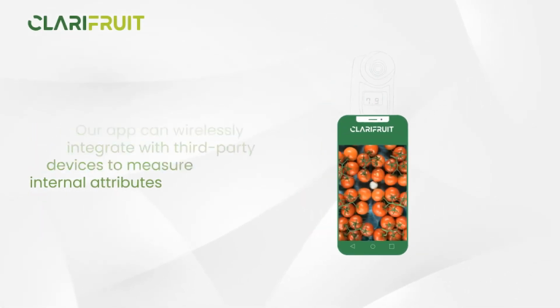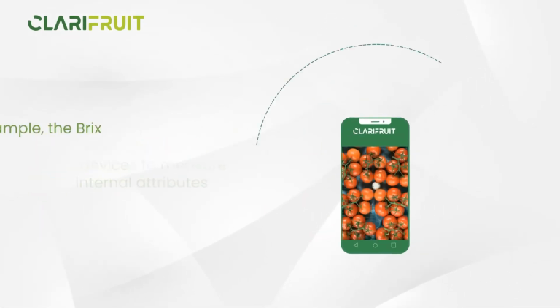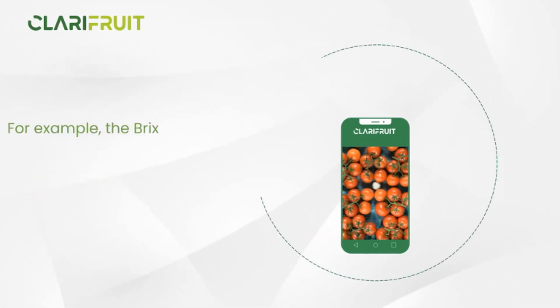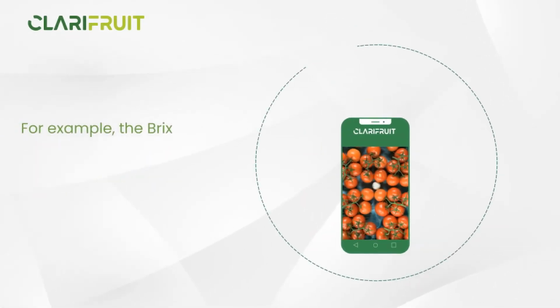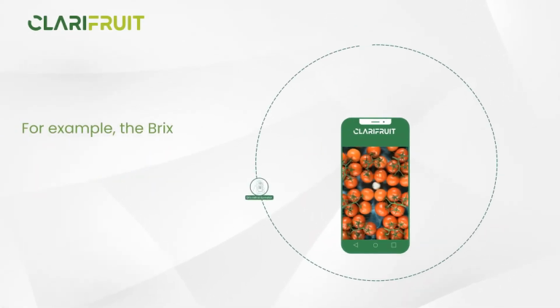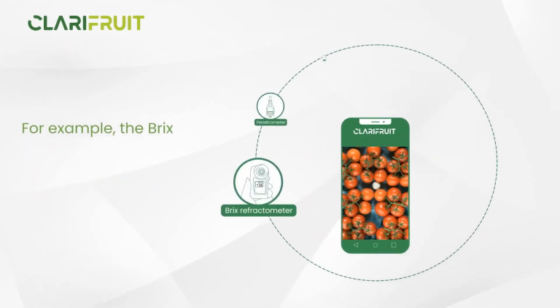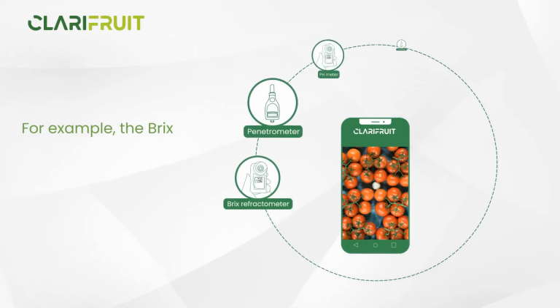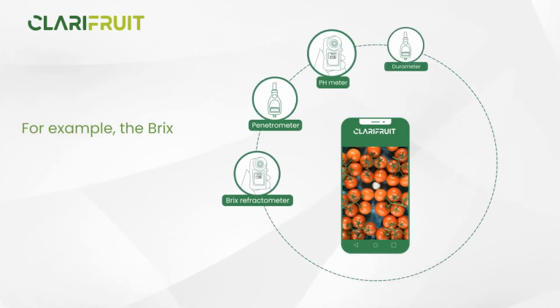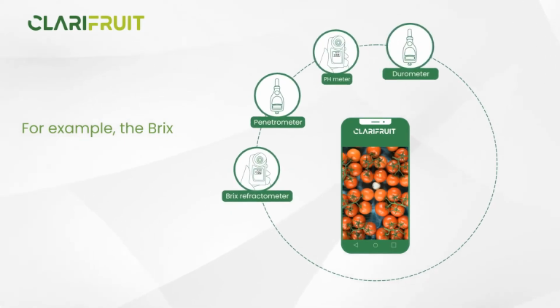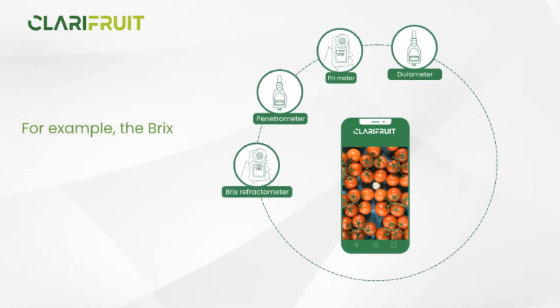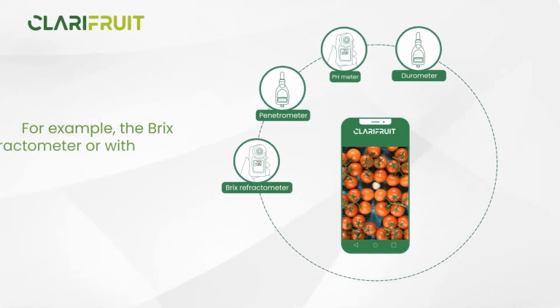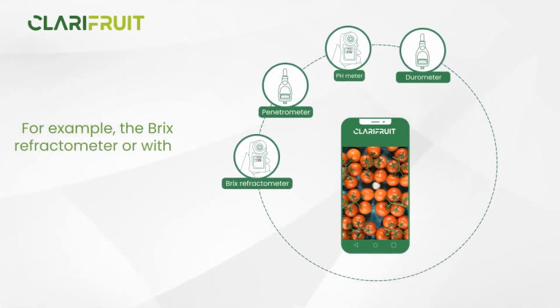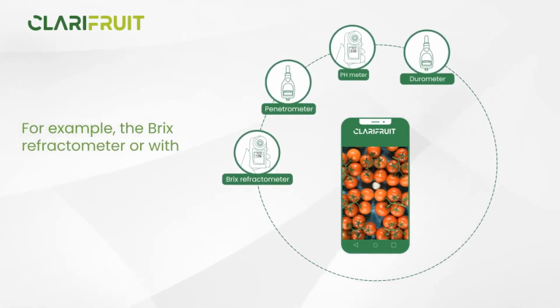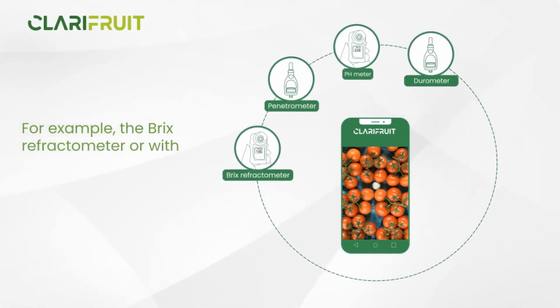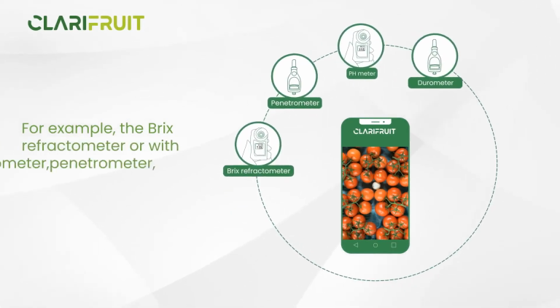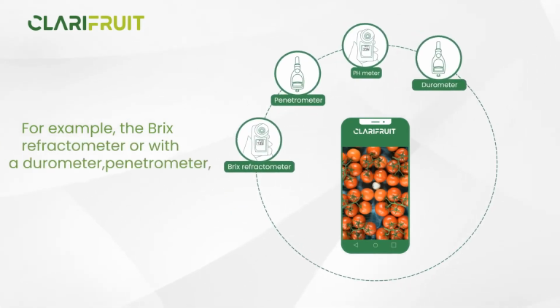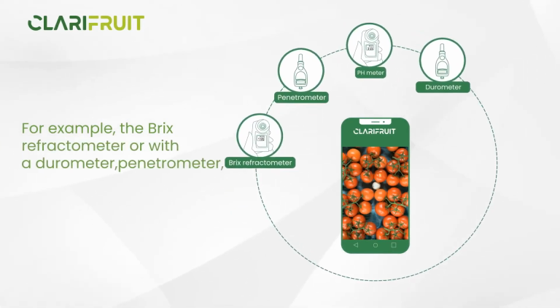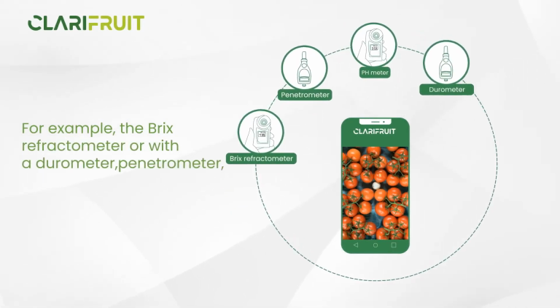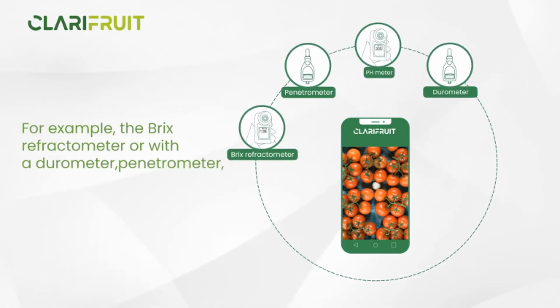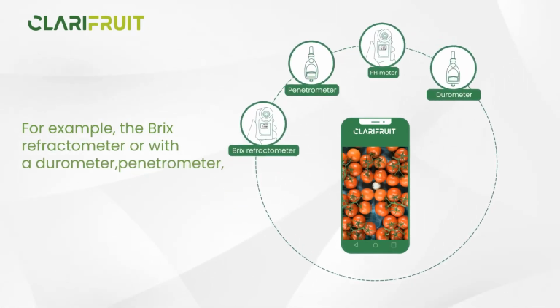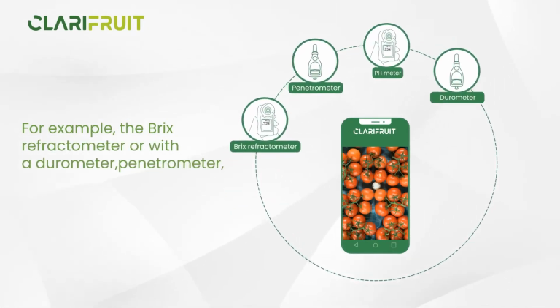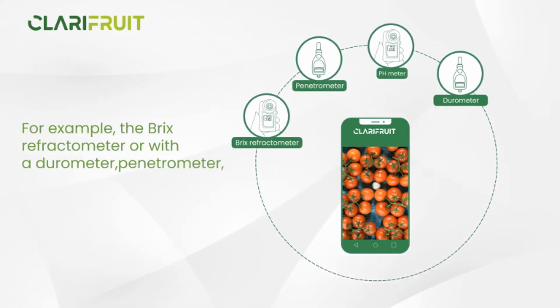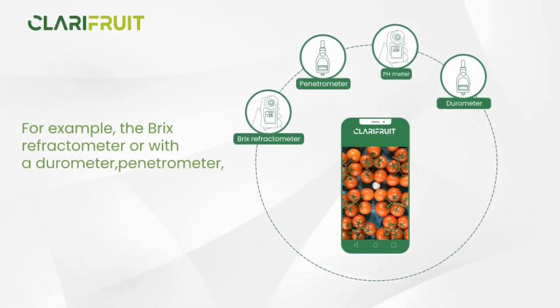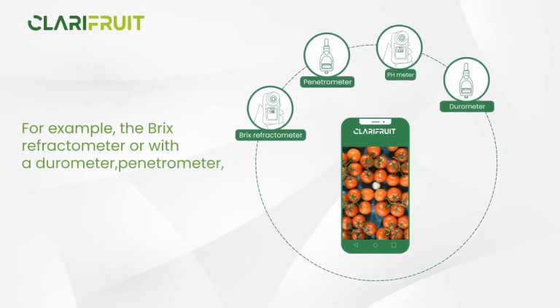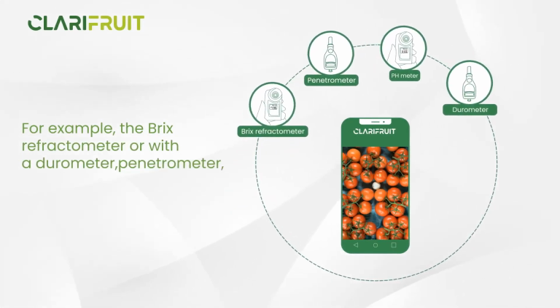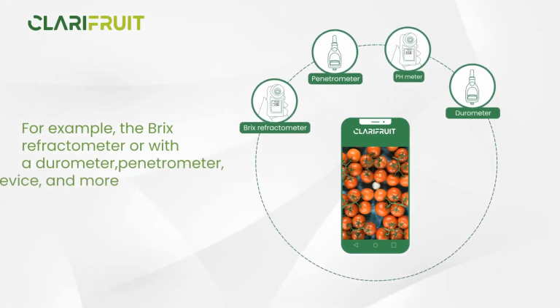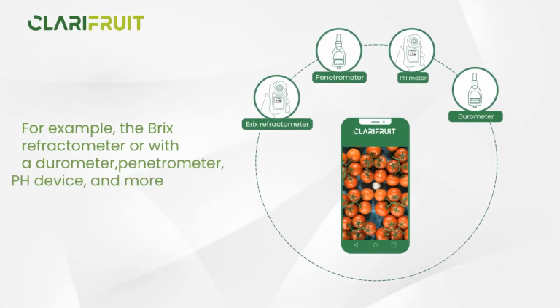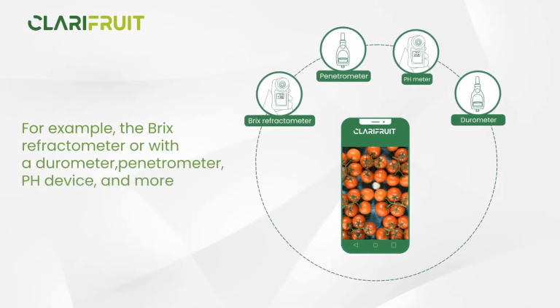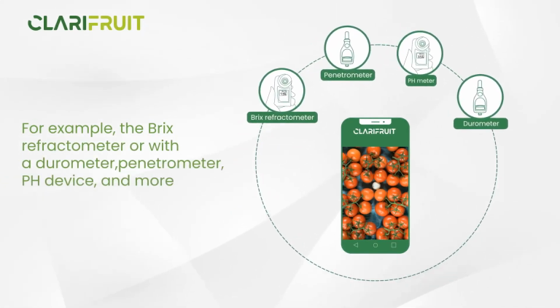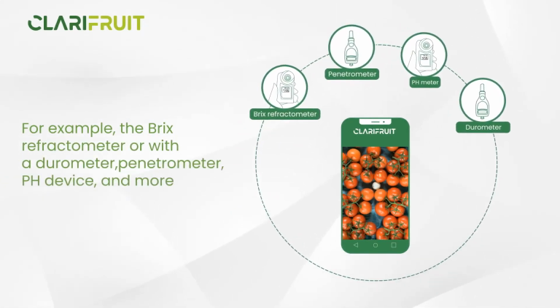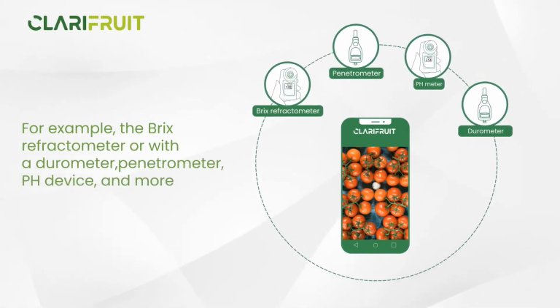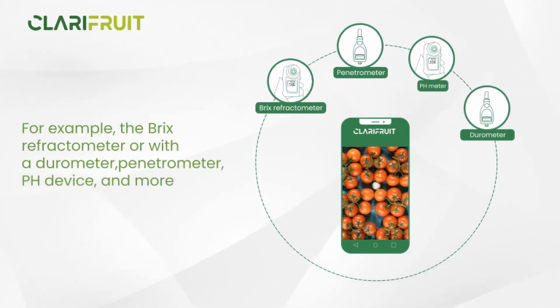For example, the BRIX refractometer, or with a gerometer, penetrometer, pH device and more.